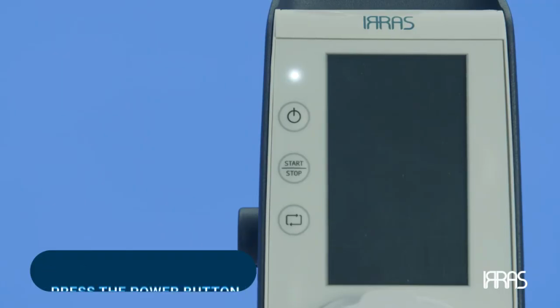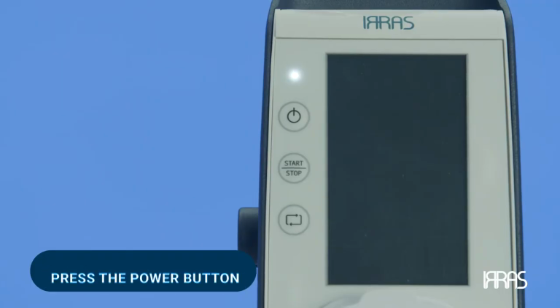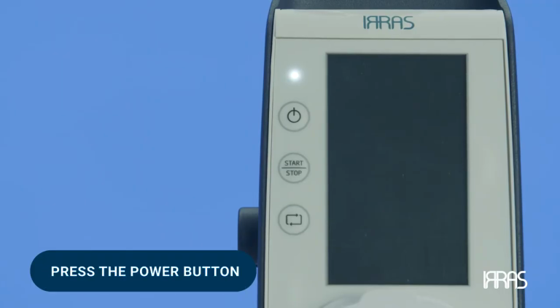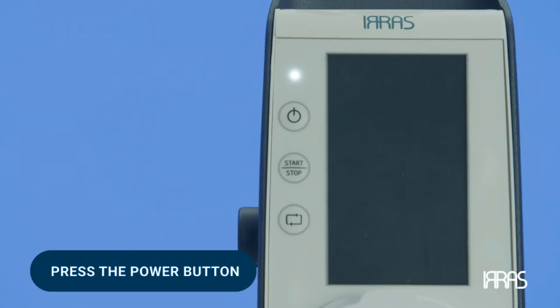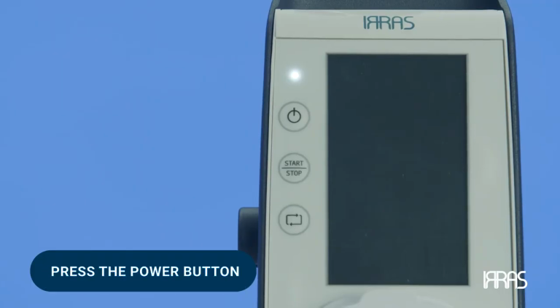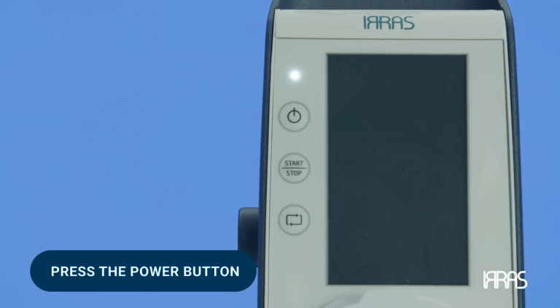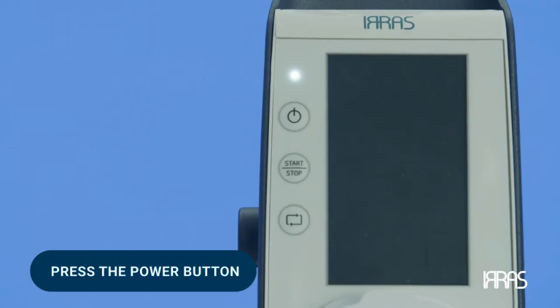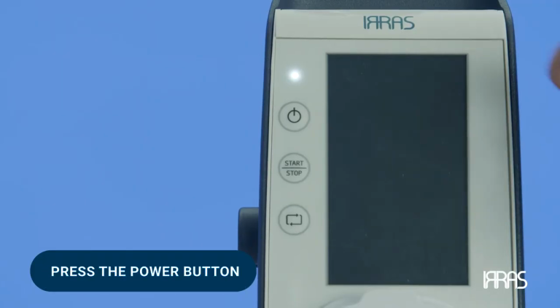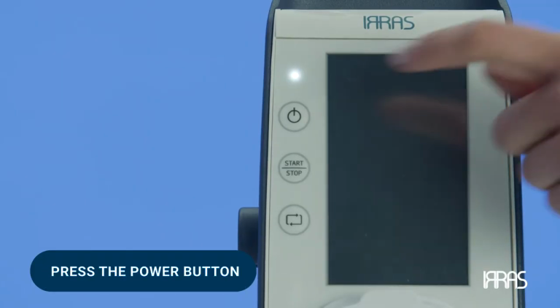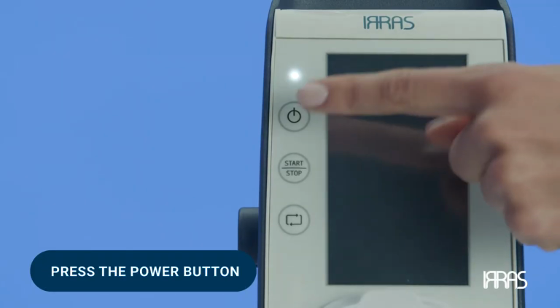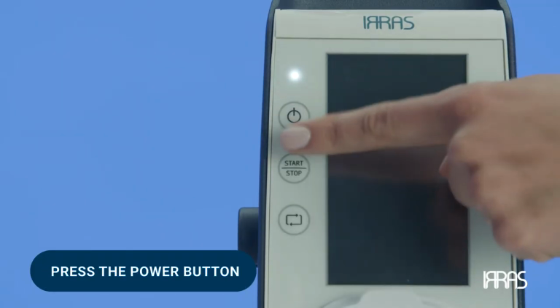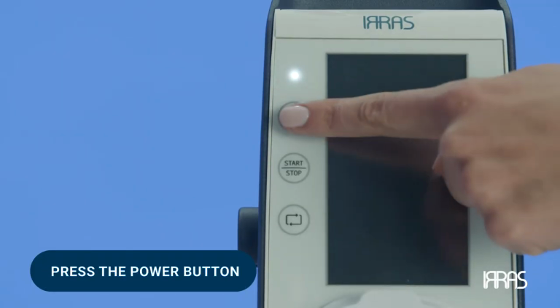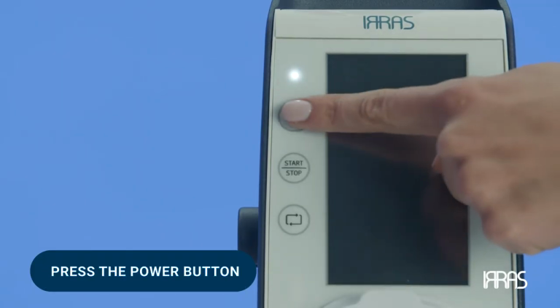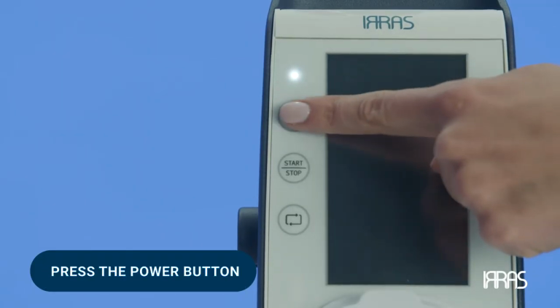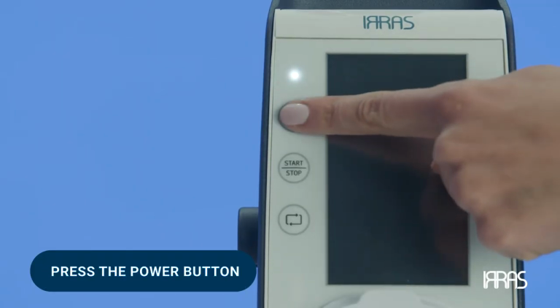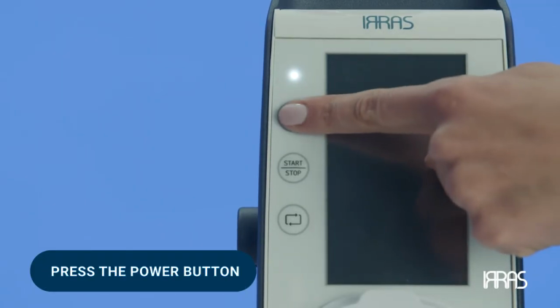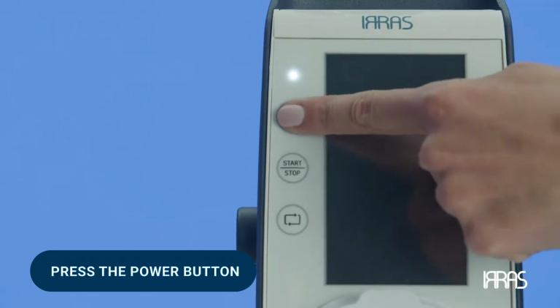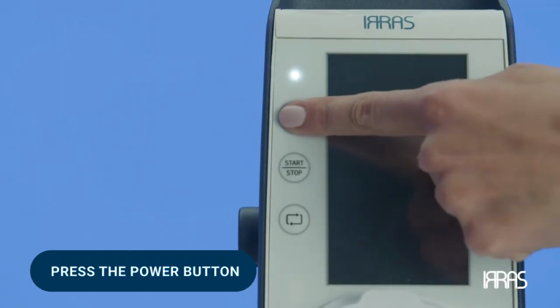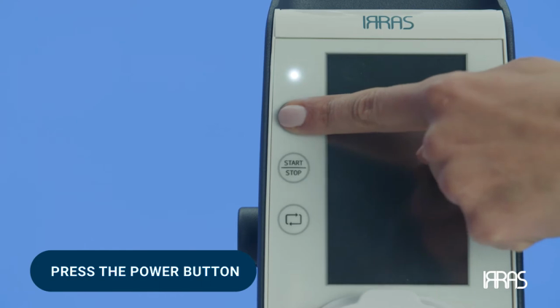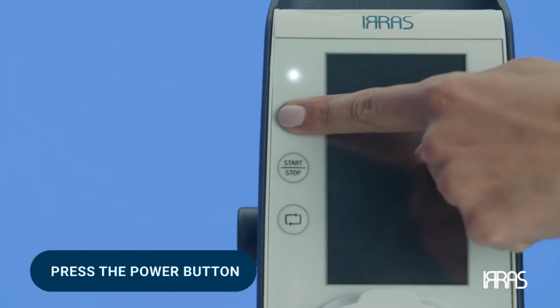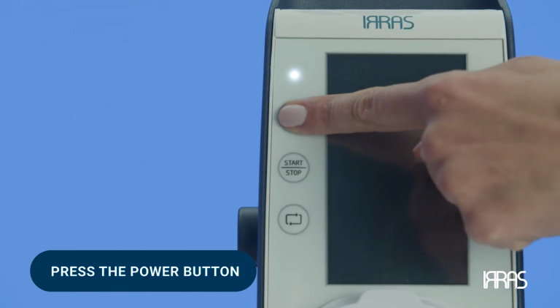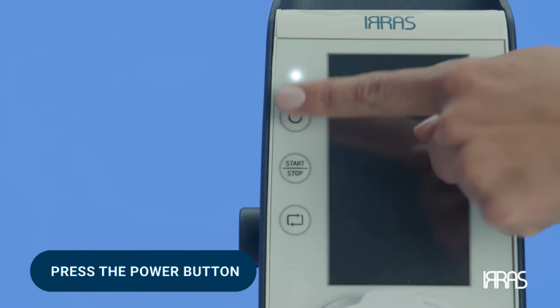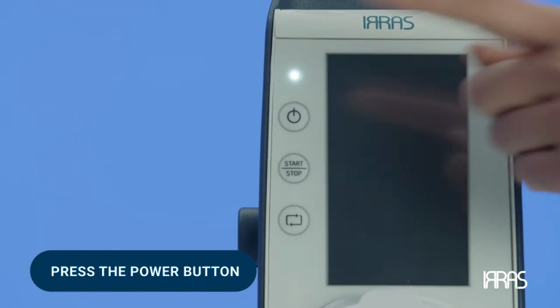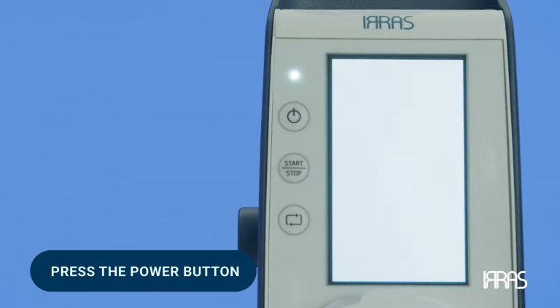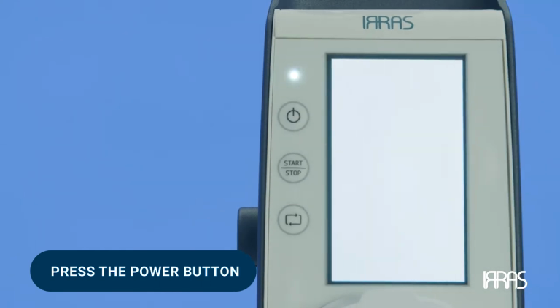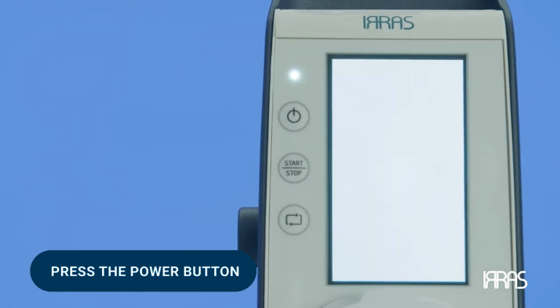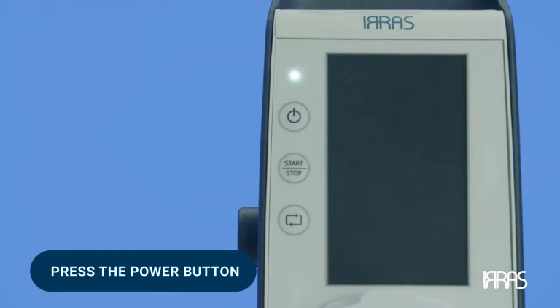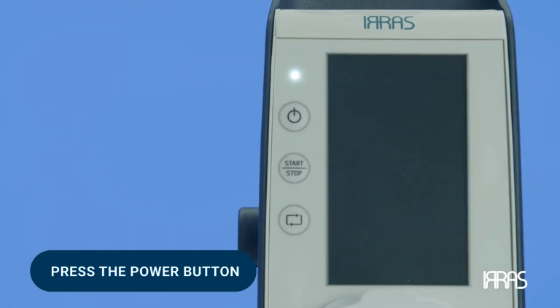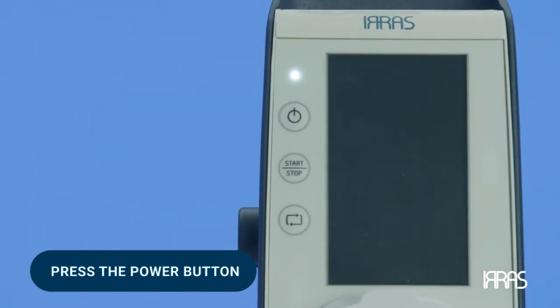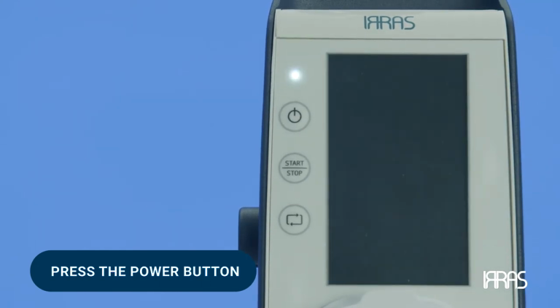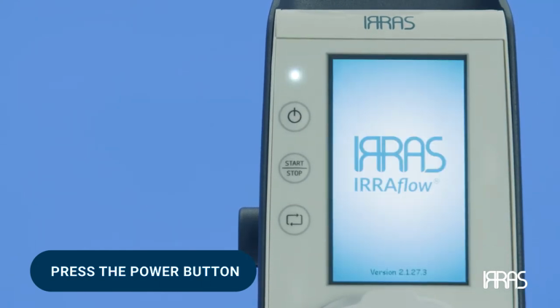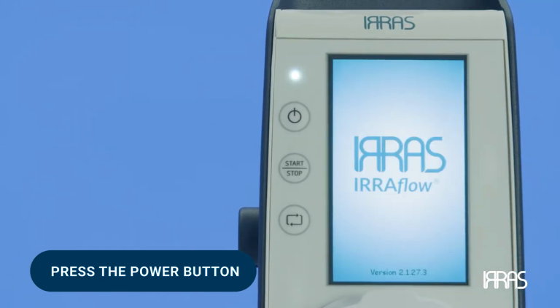Once the control unit has been properly positioned on the IV pole, press the power button to turn on the control unit.